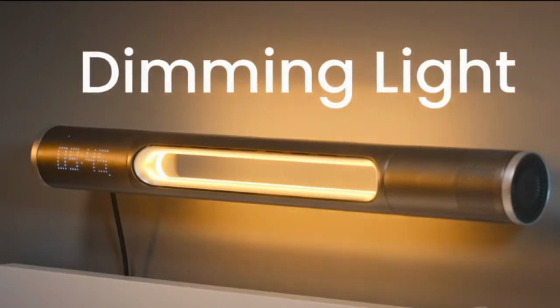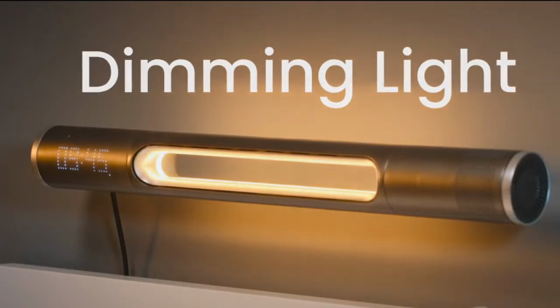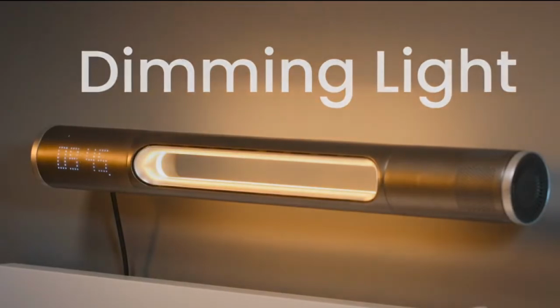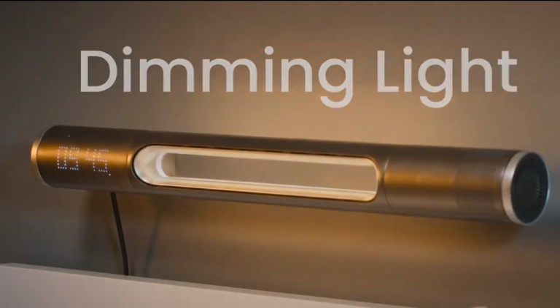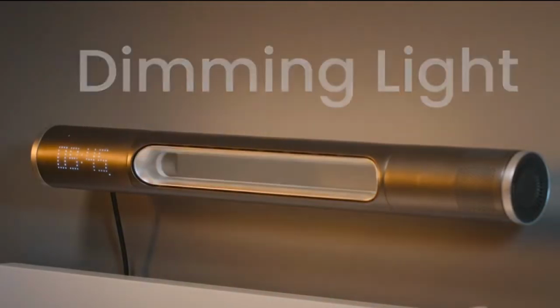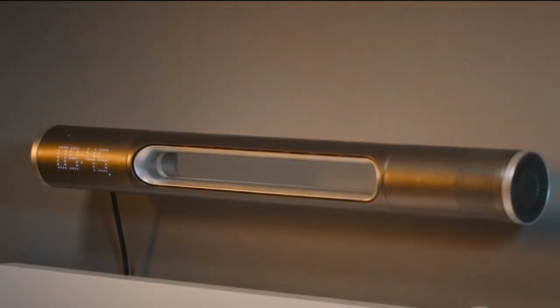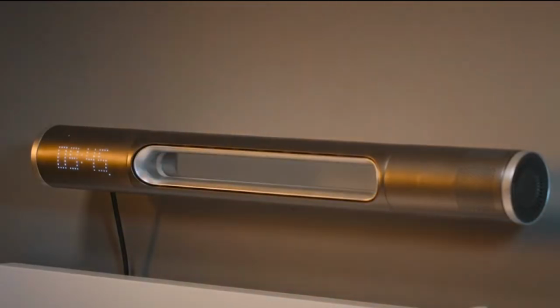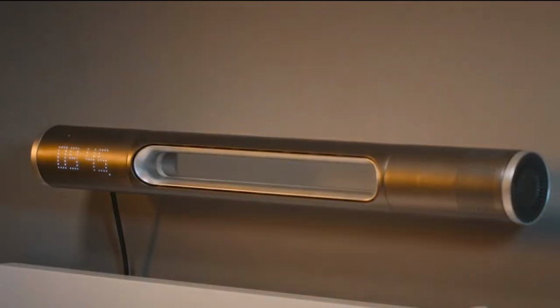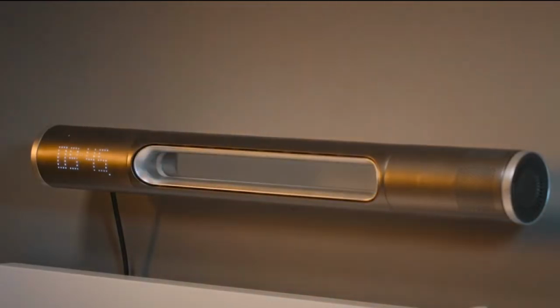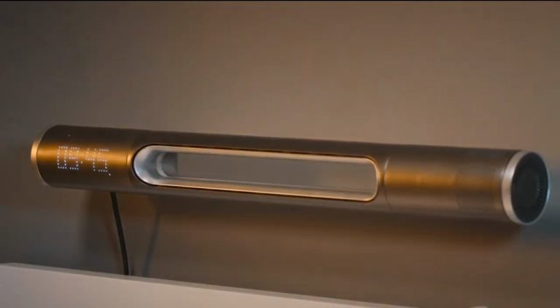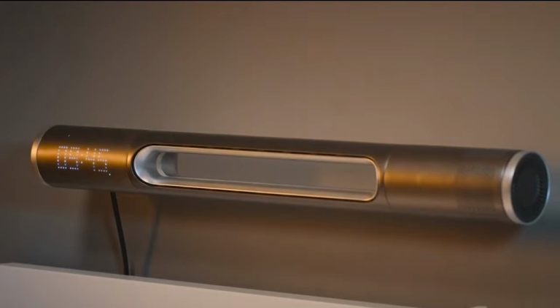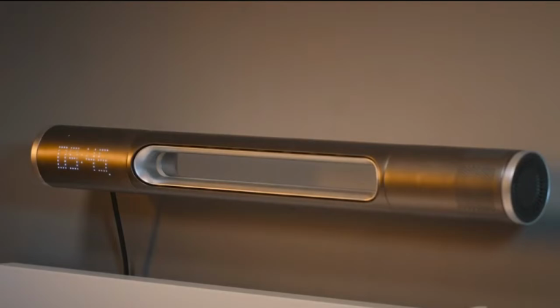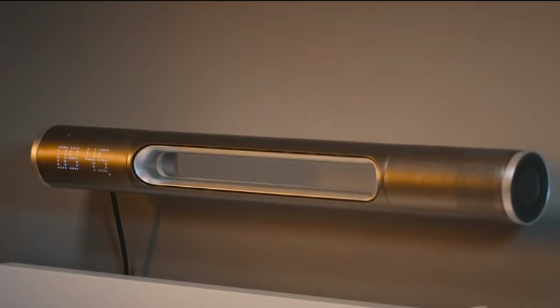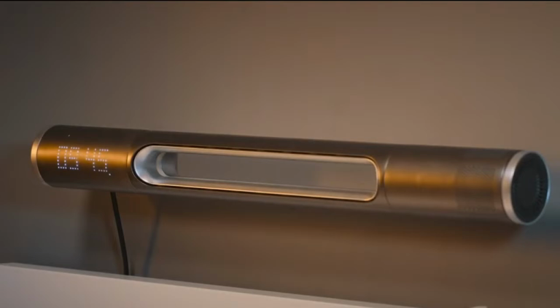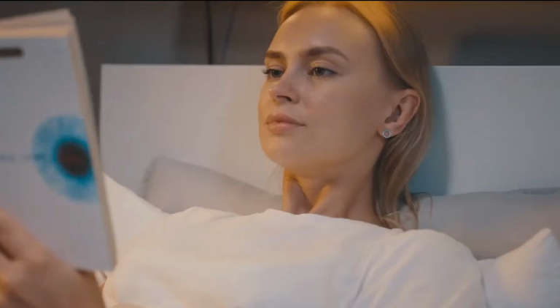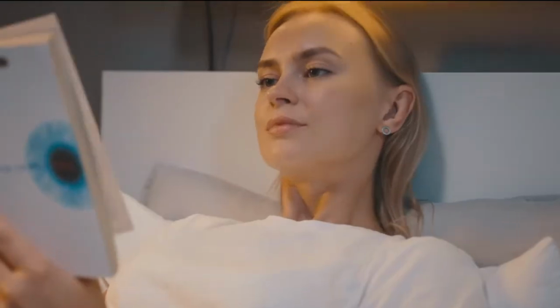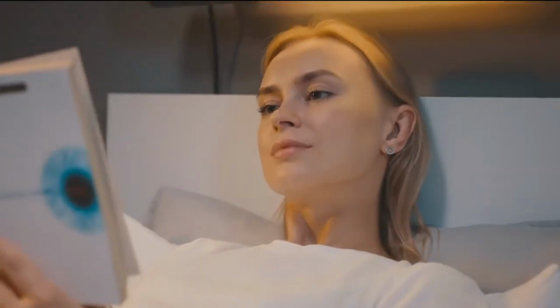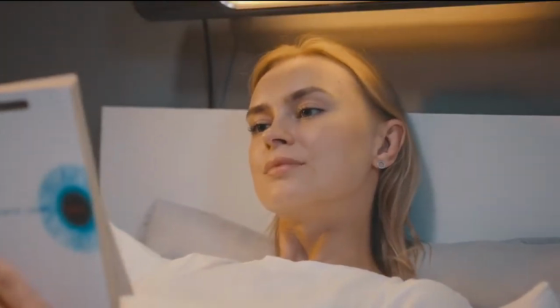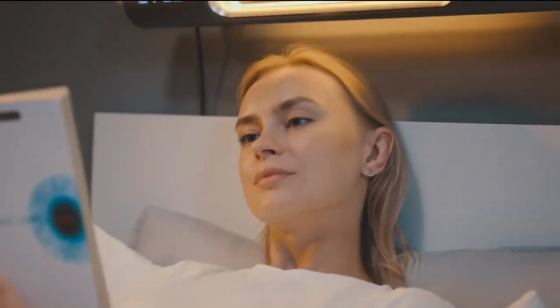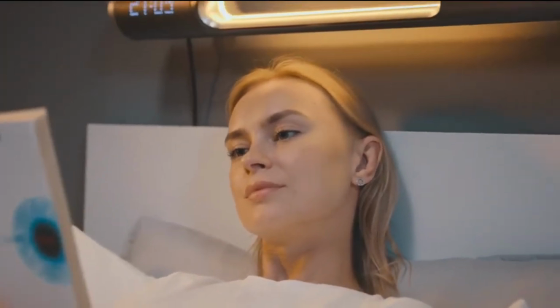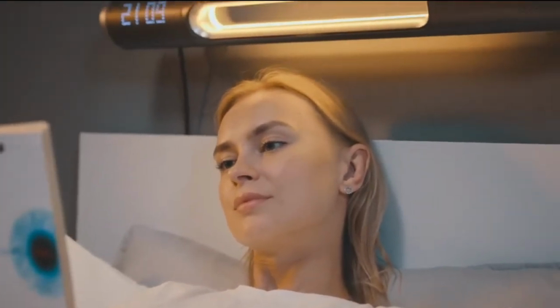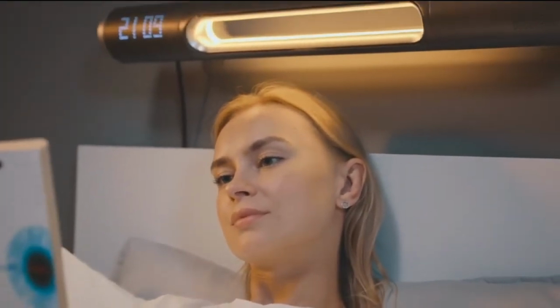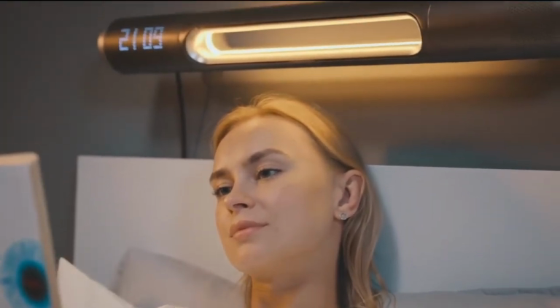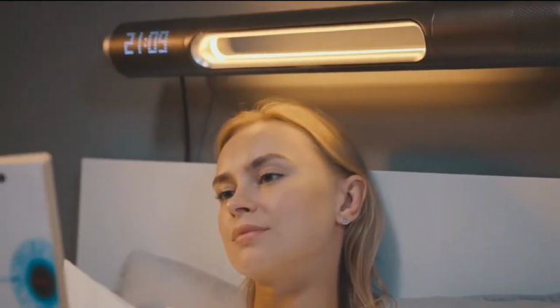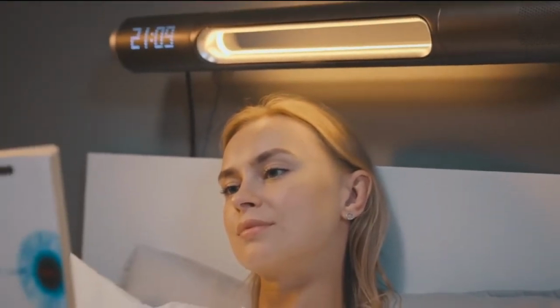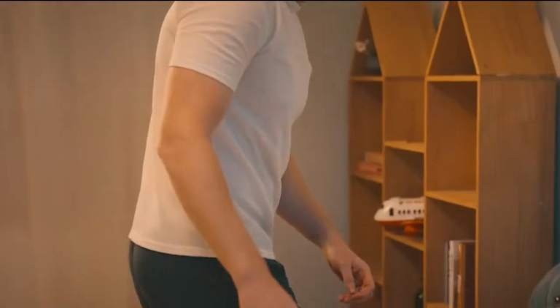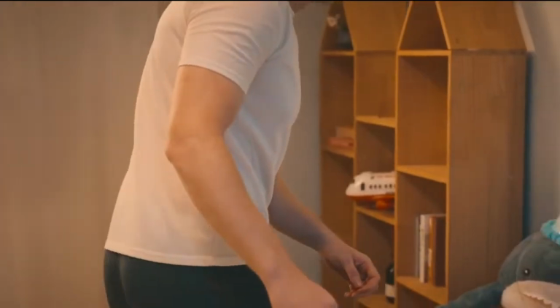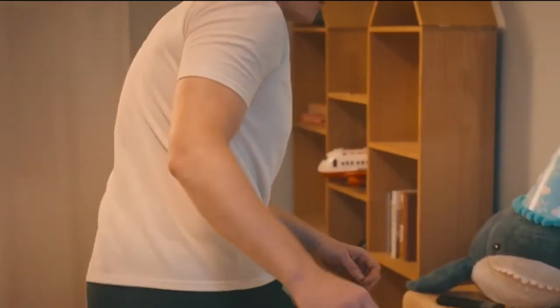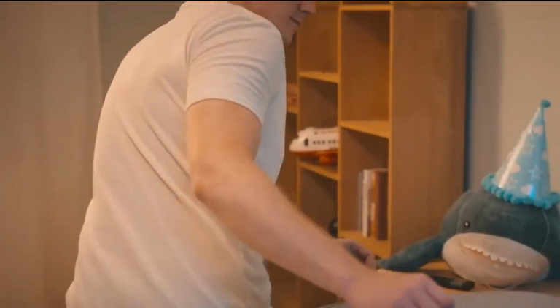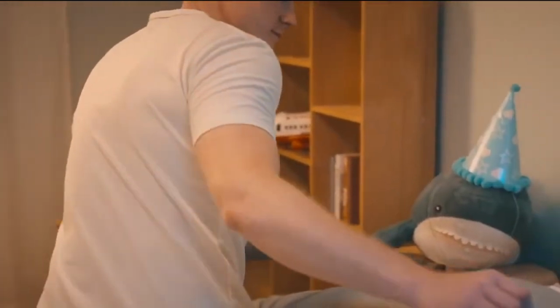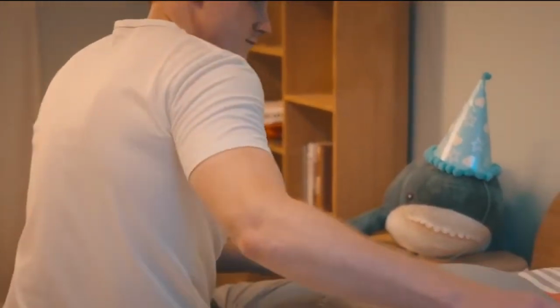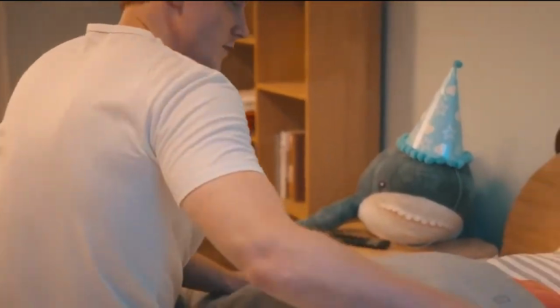And when night approaches, the light will automatically adjust temperature to match, making it the perfect reading light. Or nightlight for the kids.